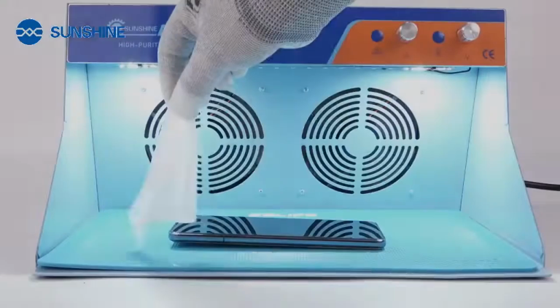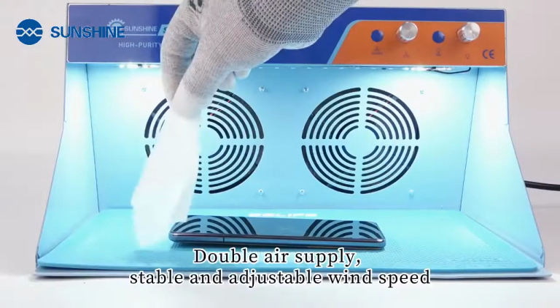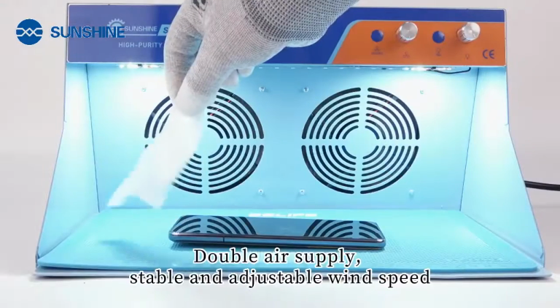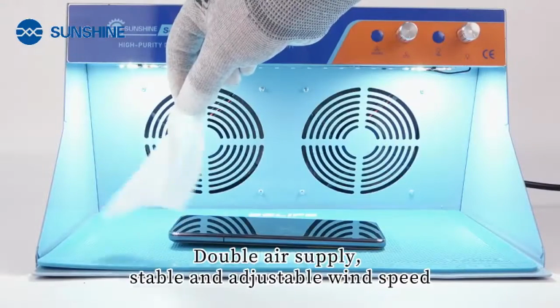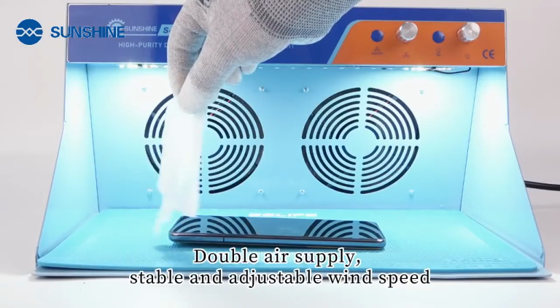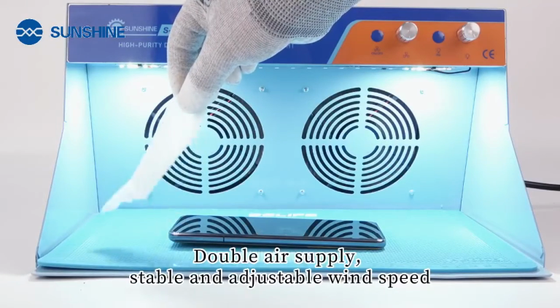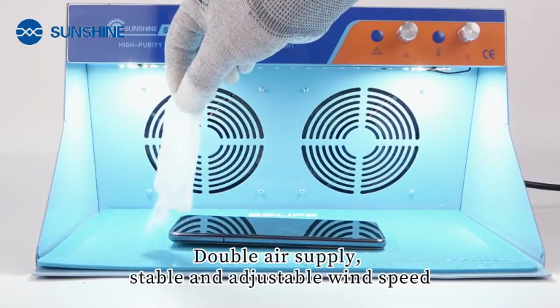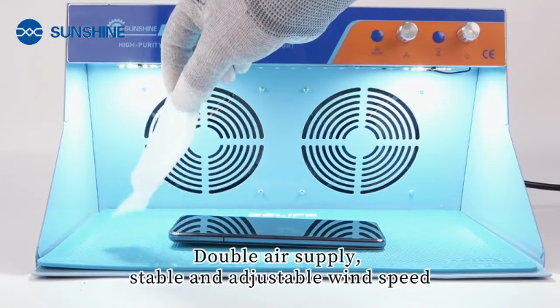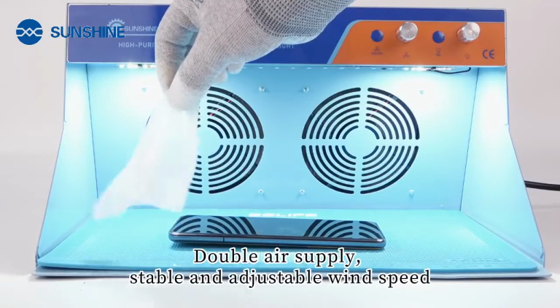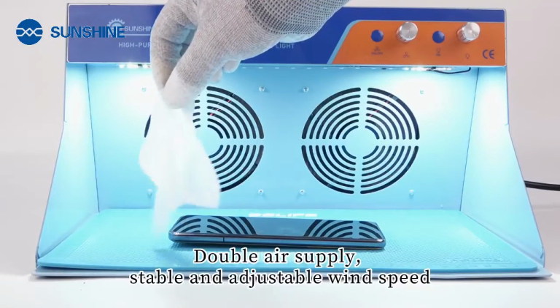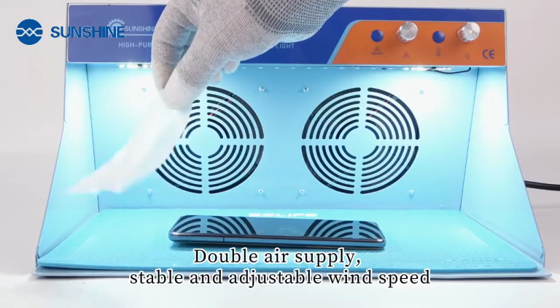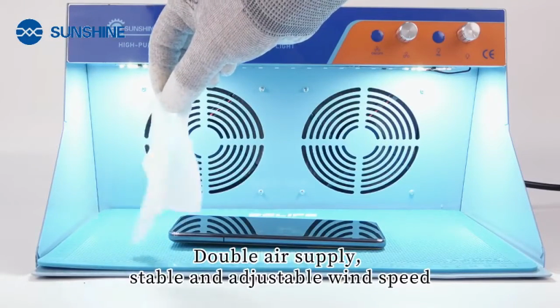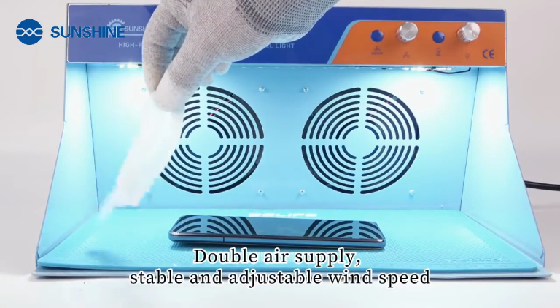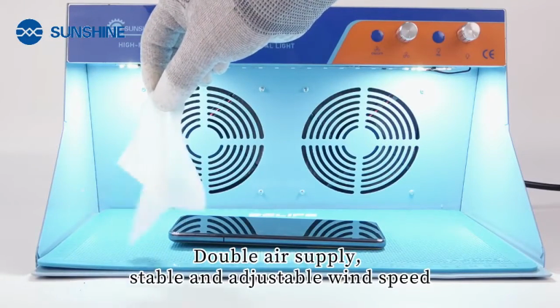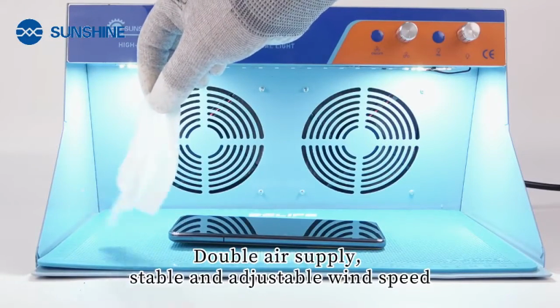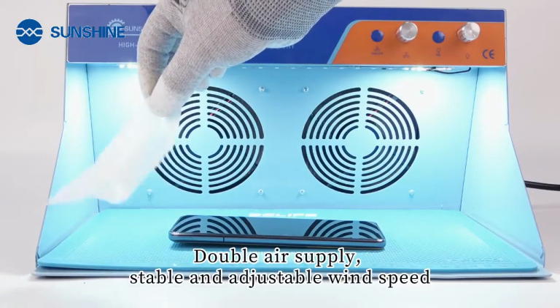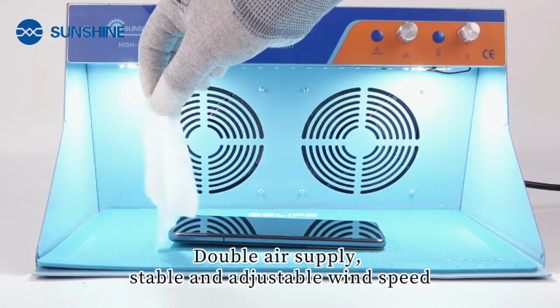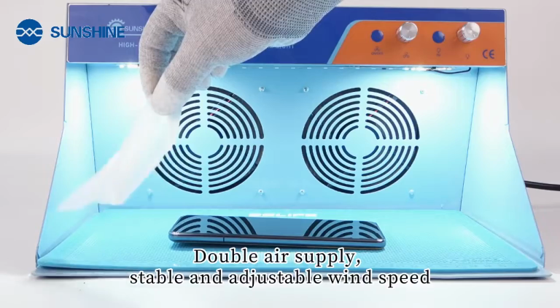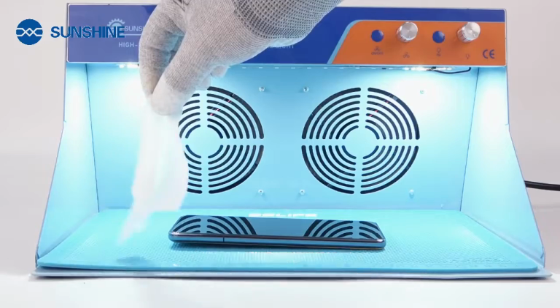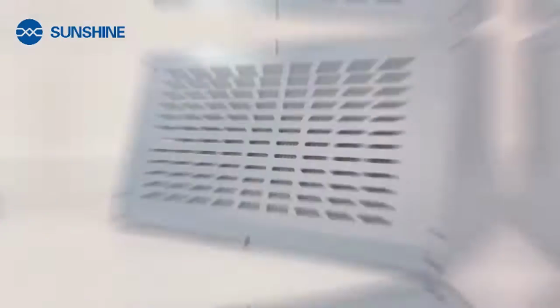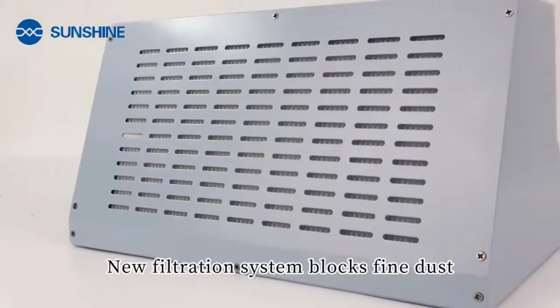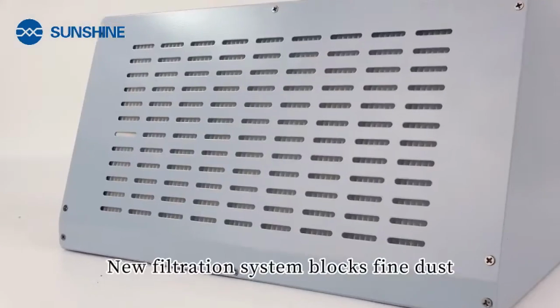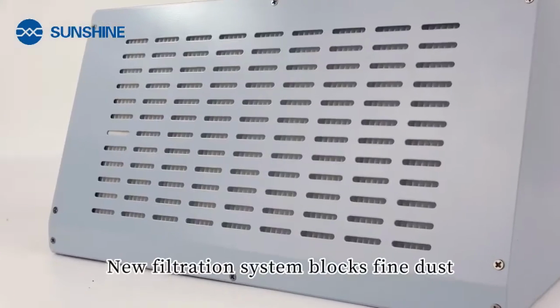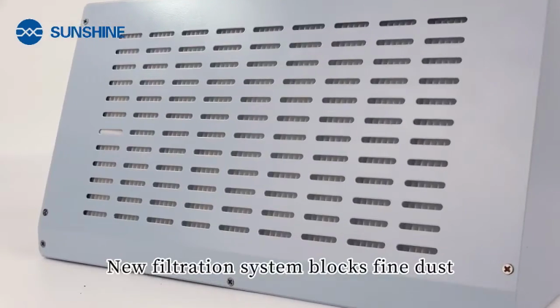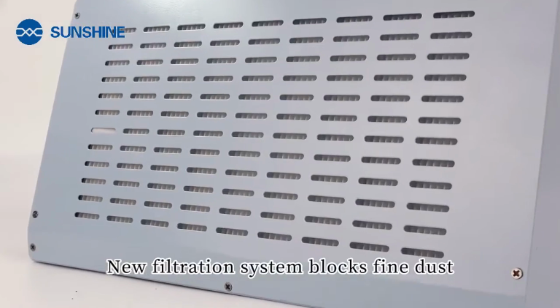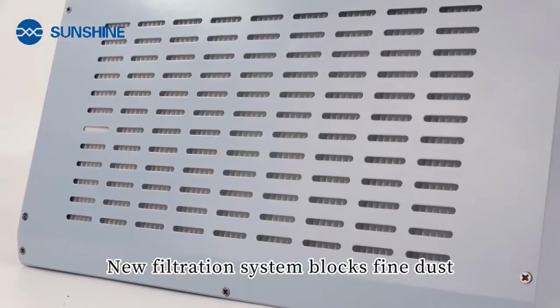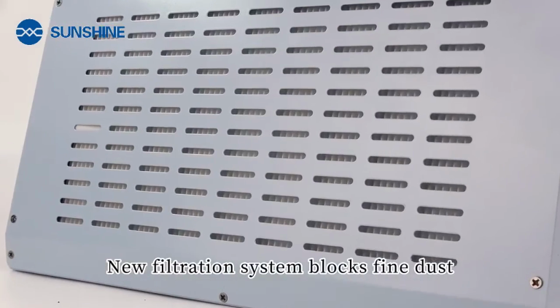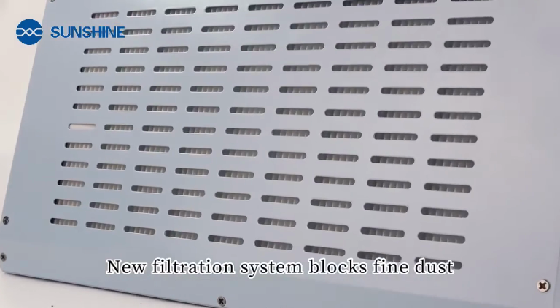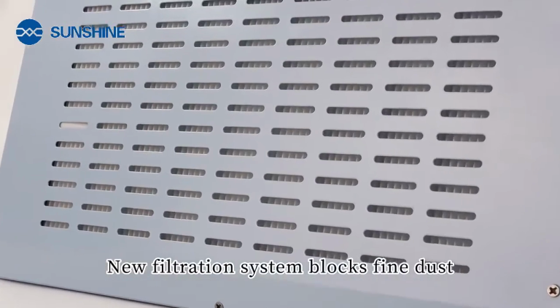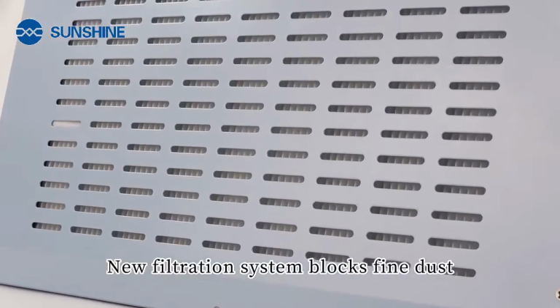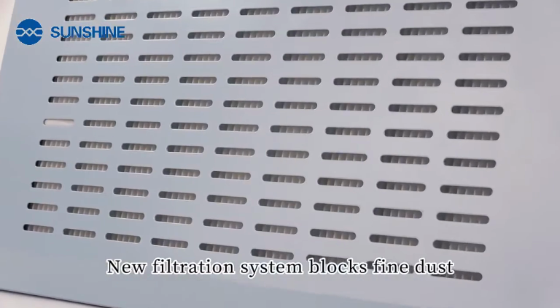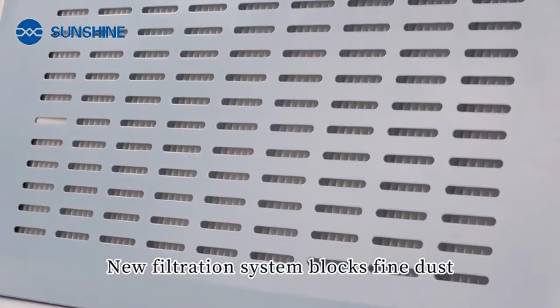Double air supply with stable and adjustable wind speed. The new filtration system effectively blocks fine dust.